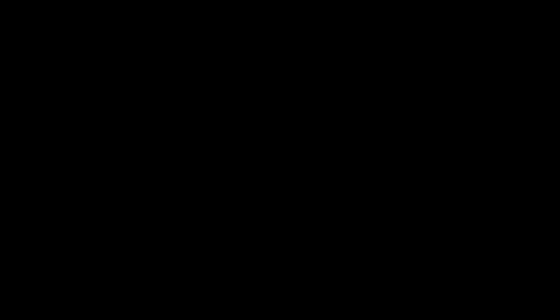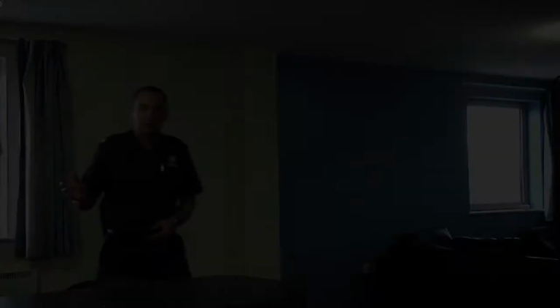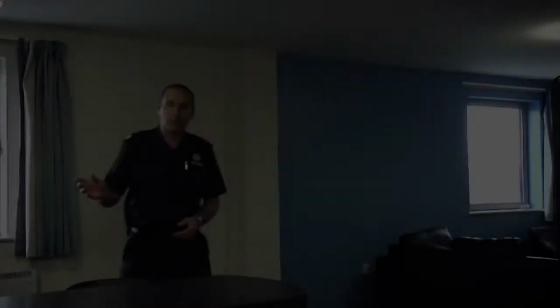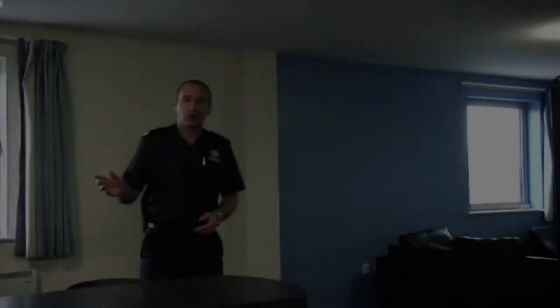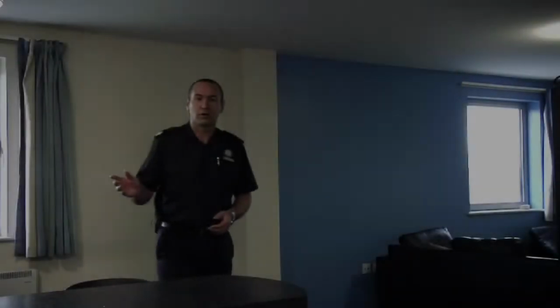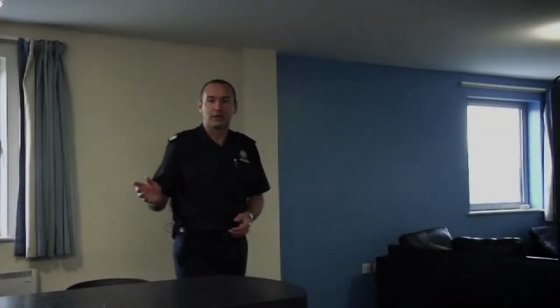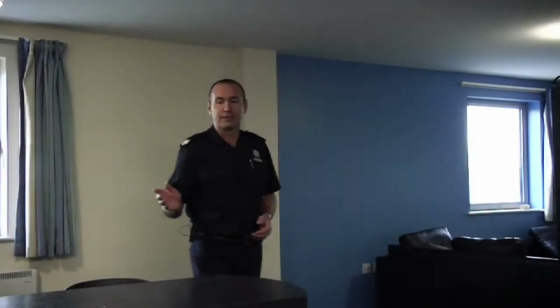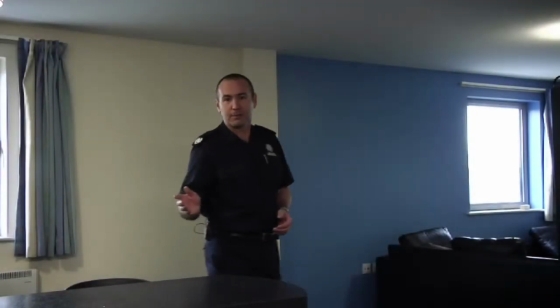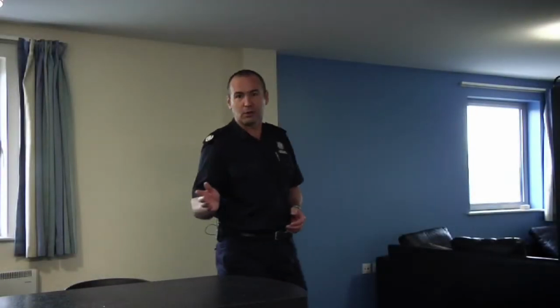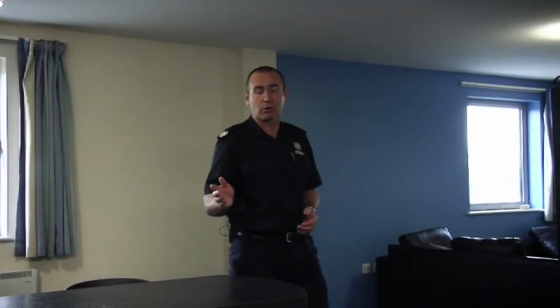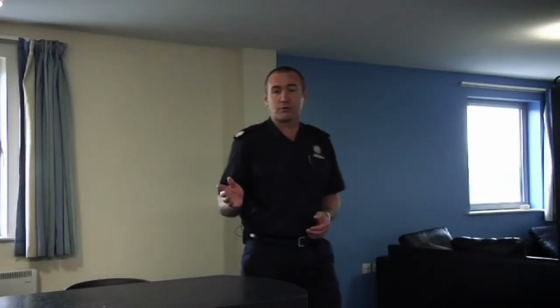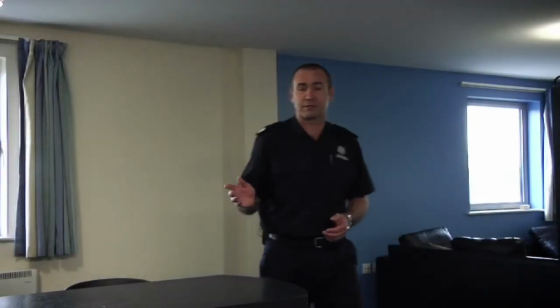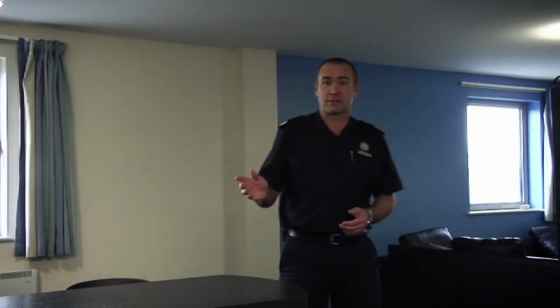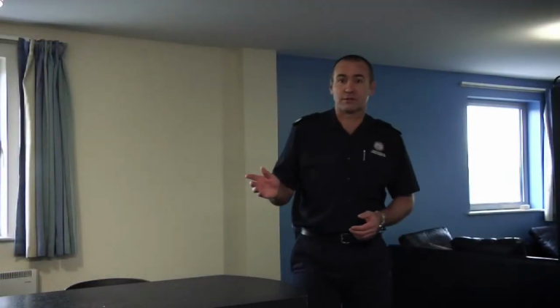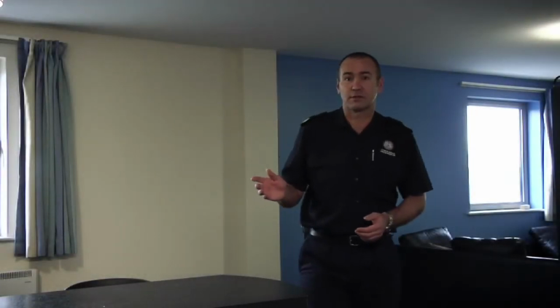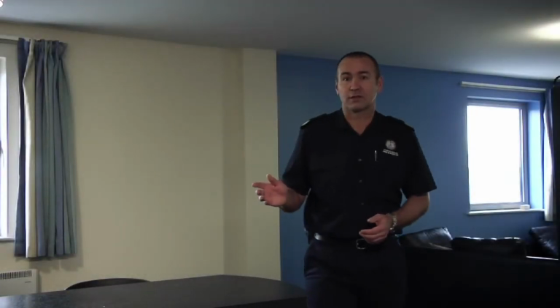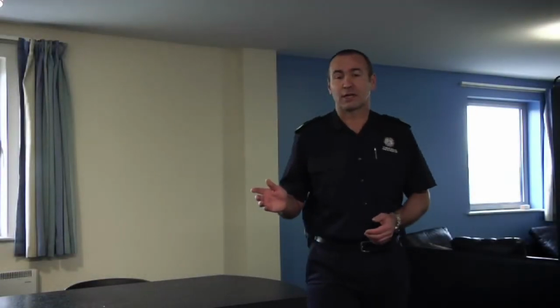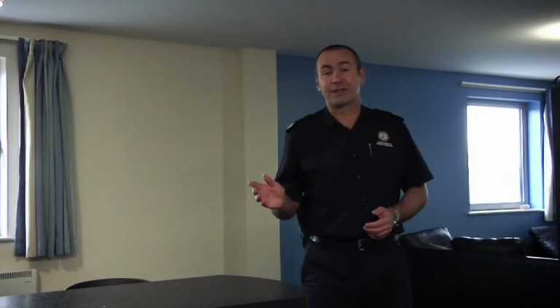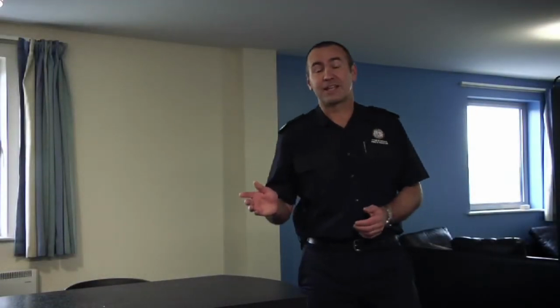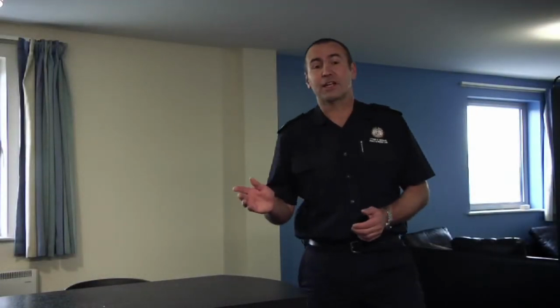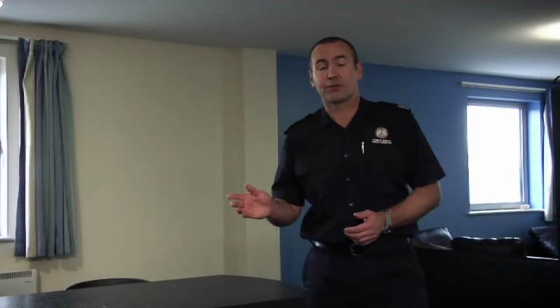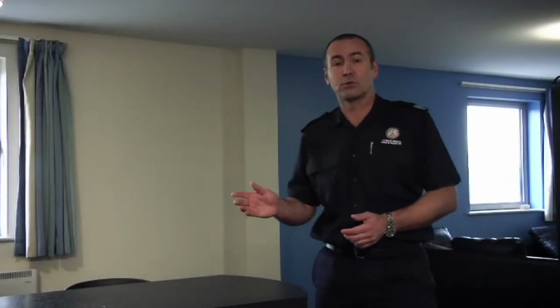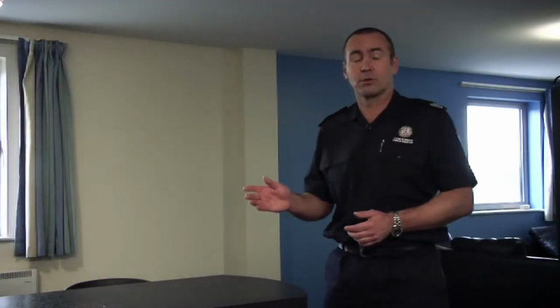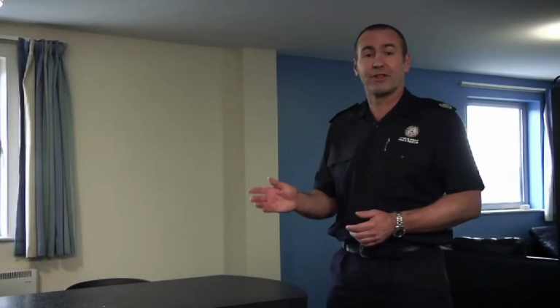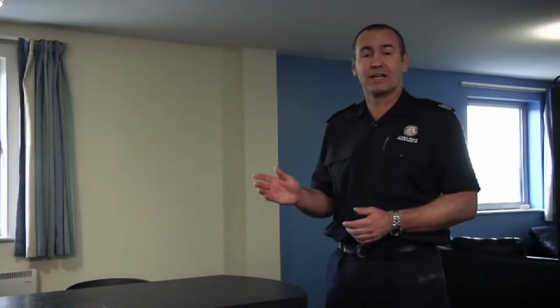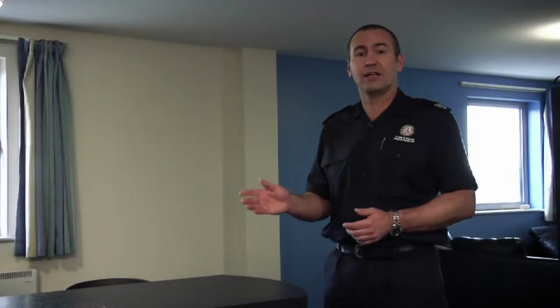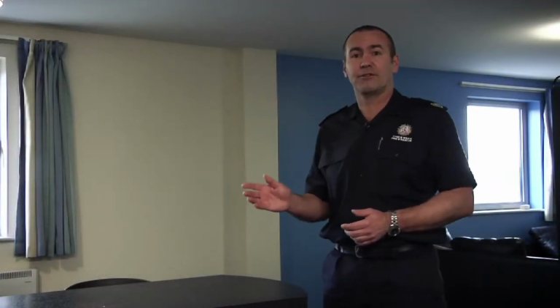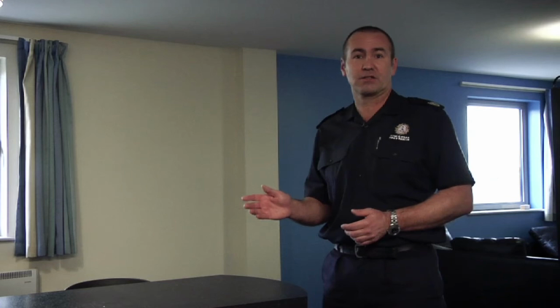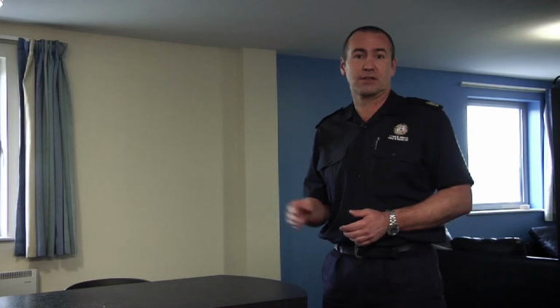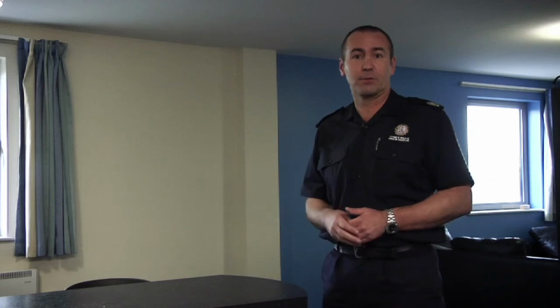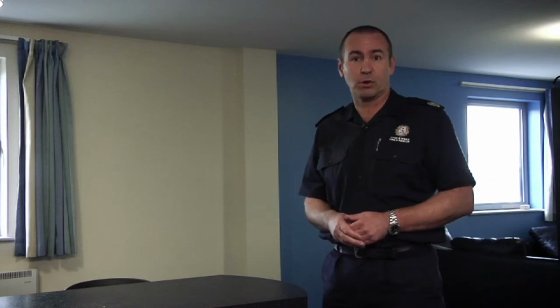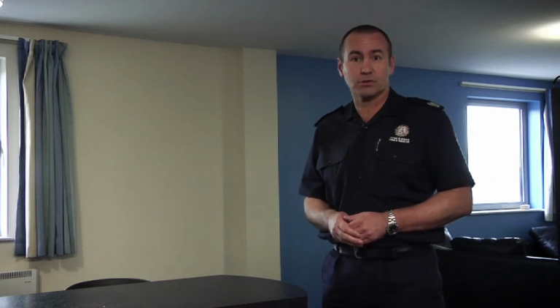Here we are in a typical halls of residence. I'm going to take you through some of the key fire safety points.